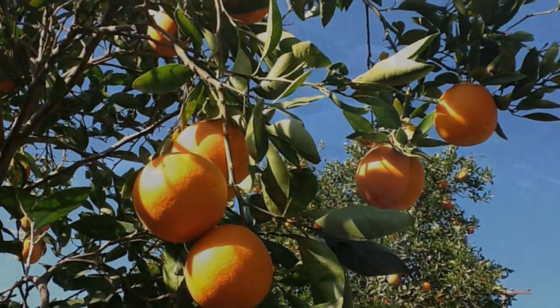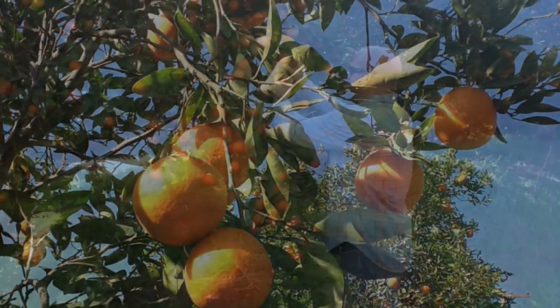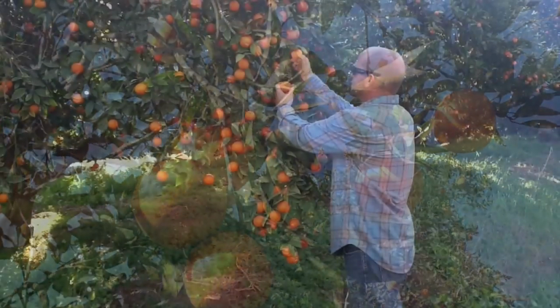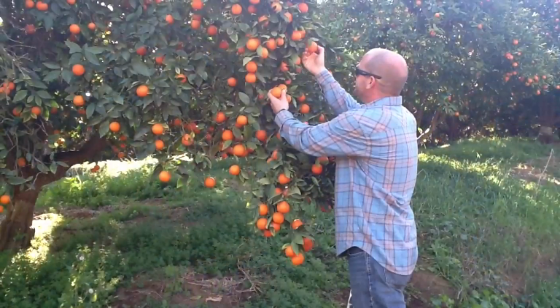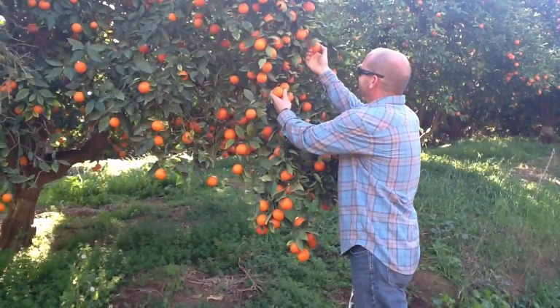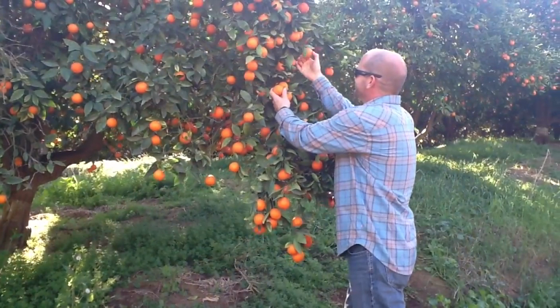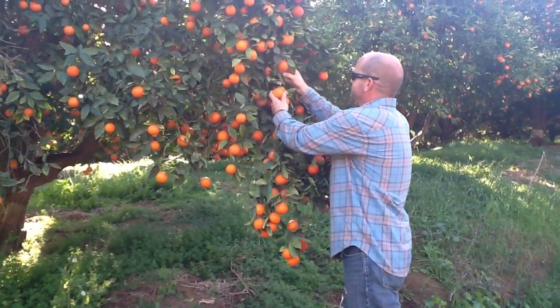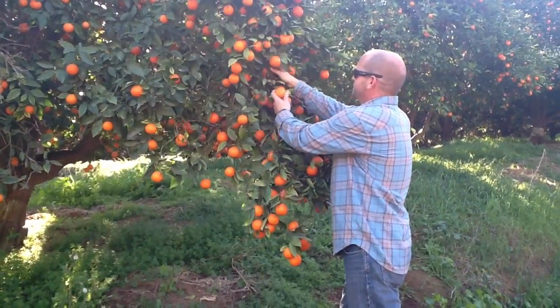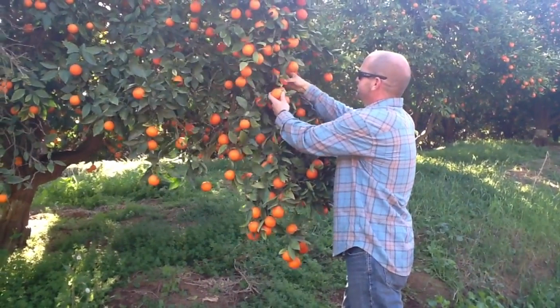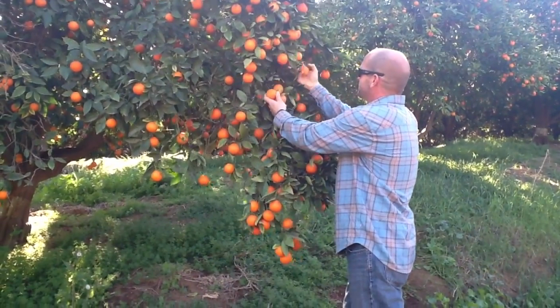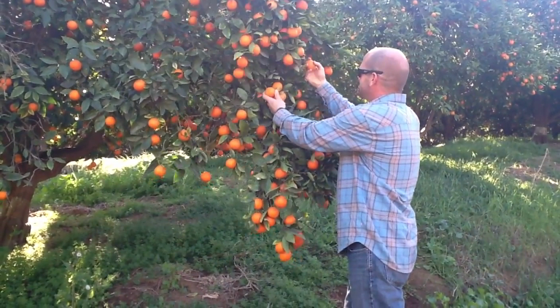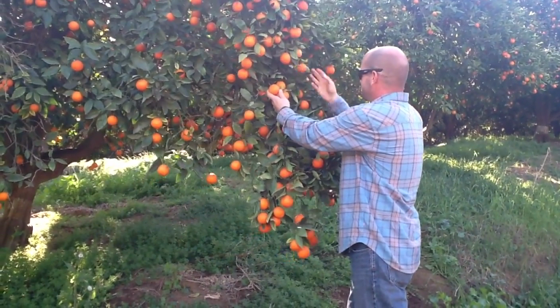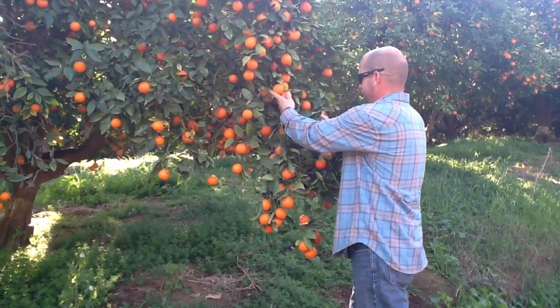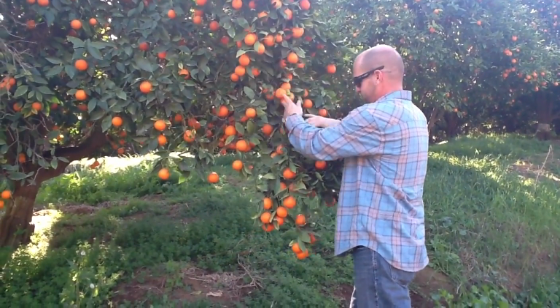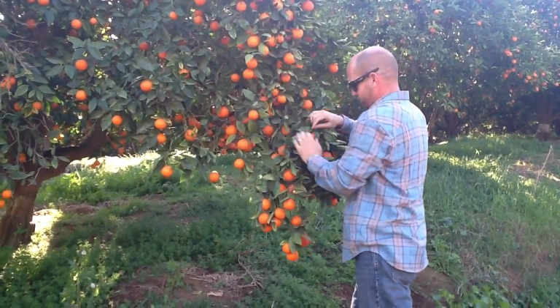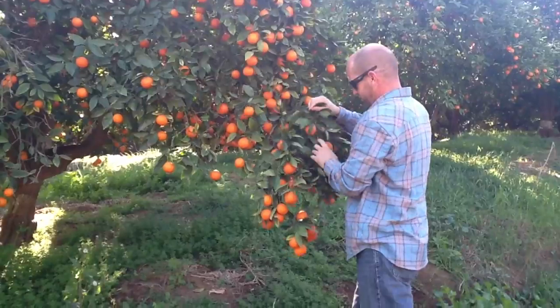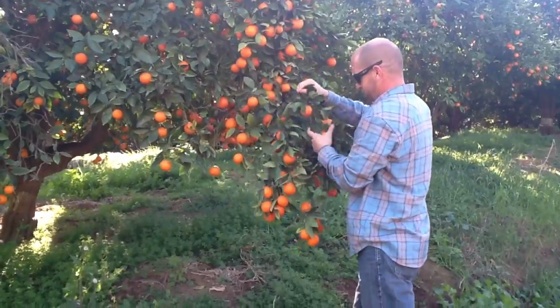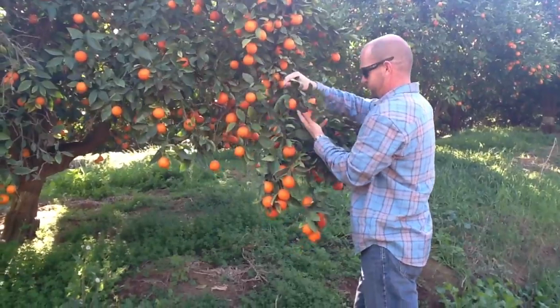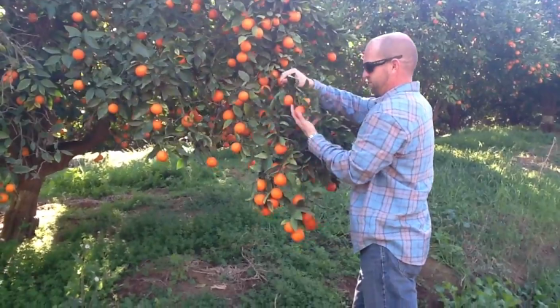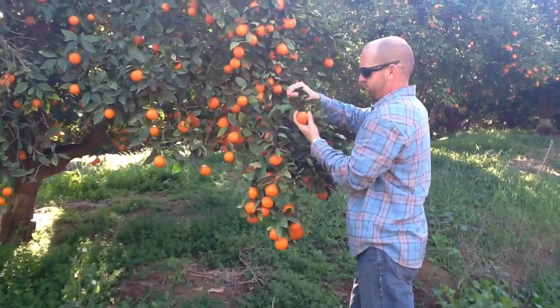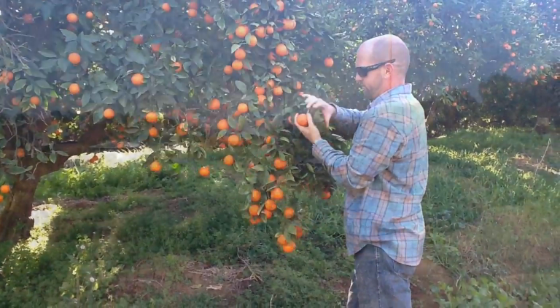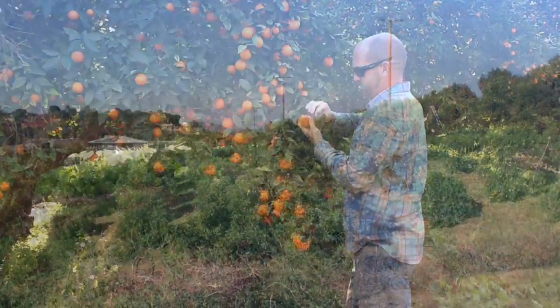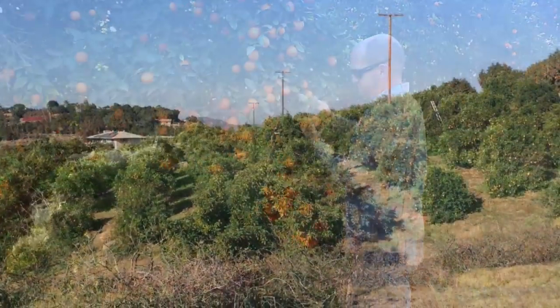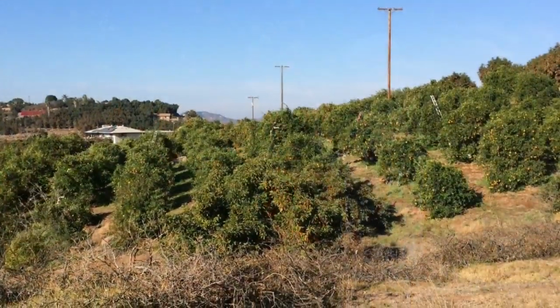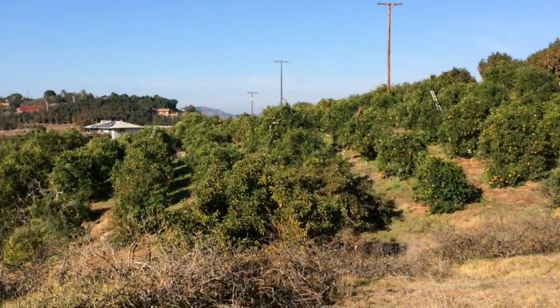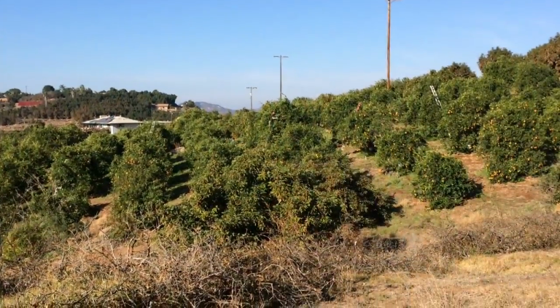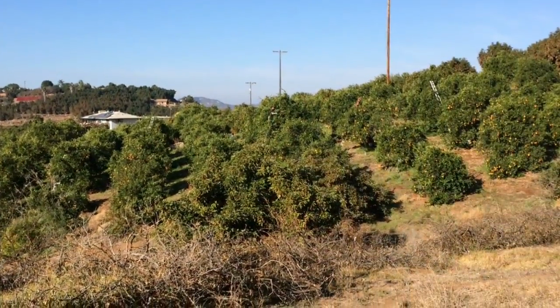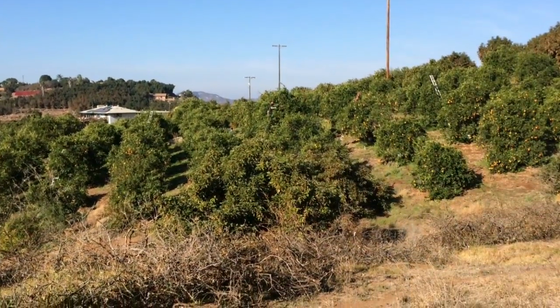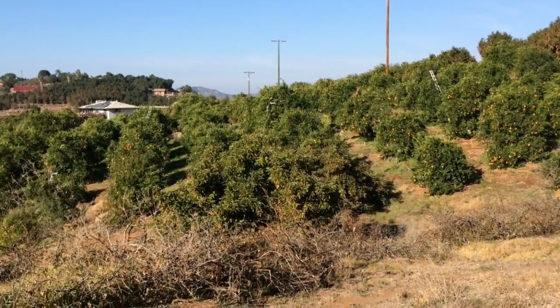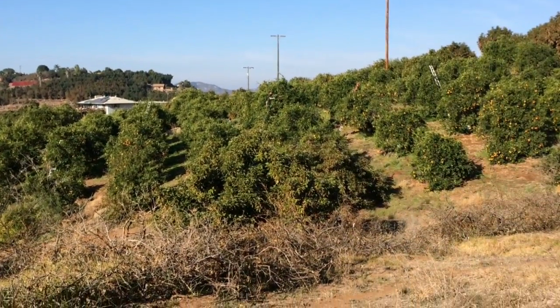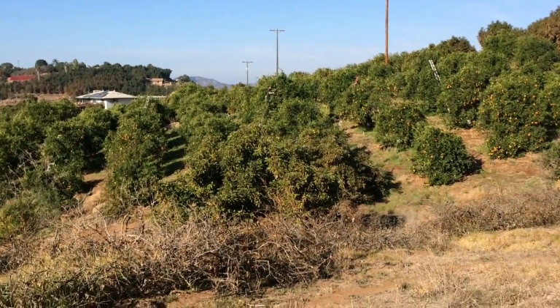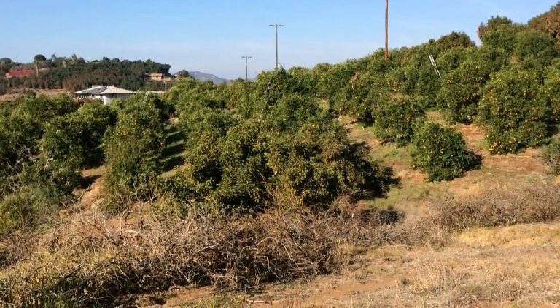On this orchard, it is Tom Mosley that decides when the fruit is ready for picking. Tom is the field manager for Sunrise Farms.